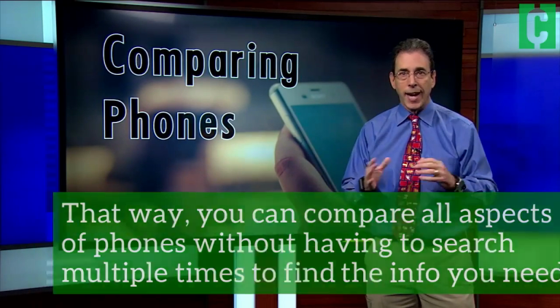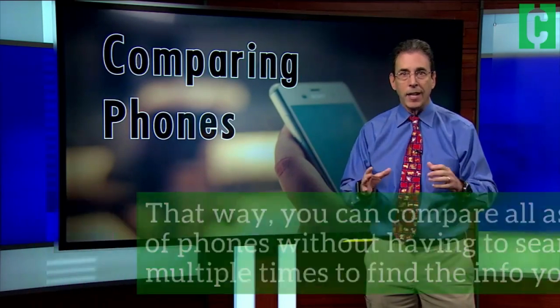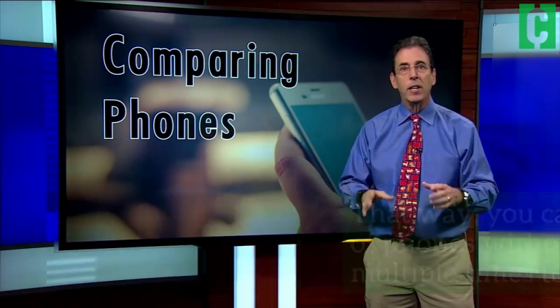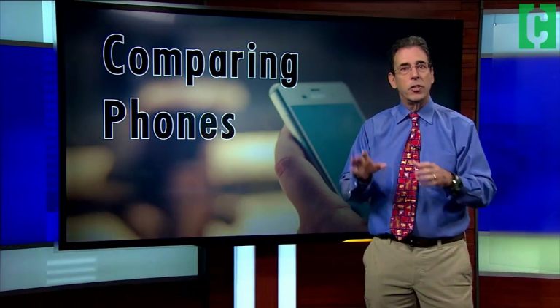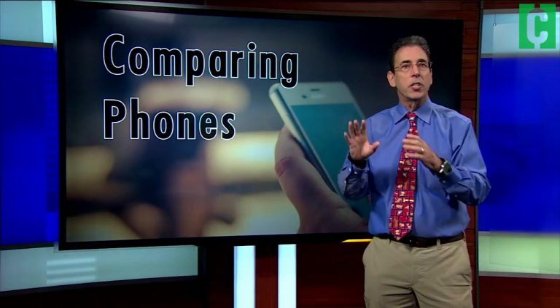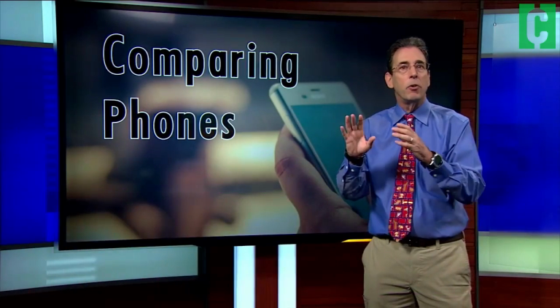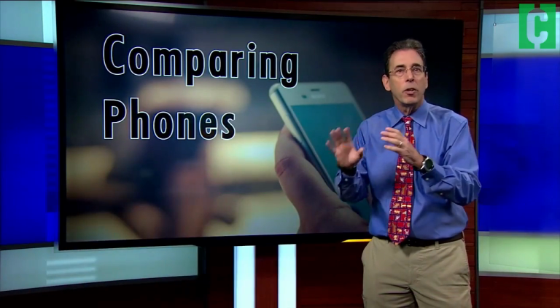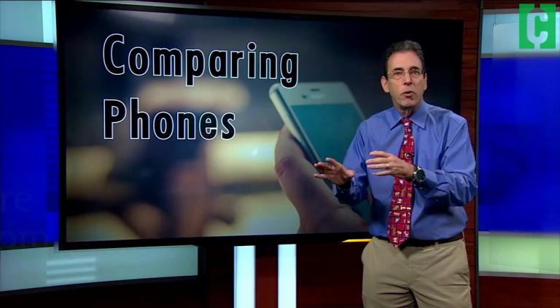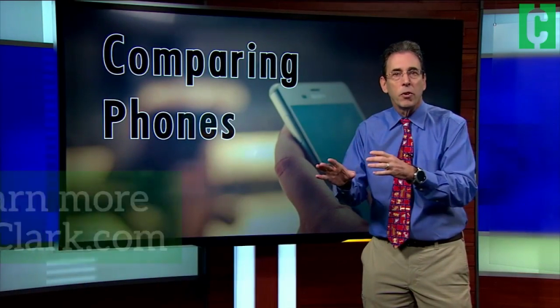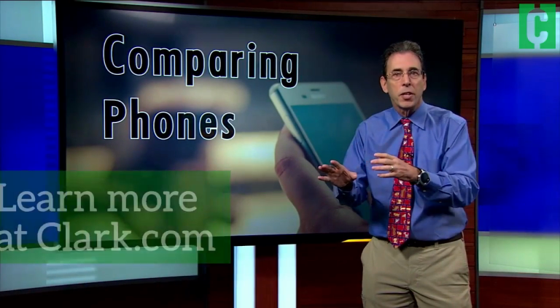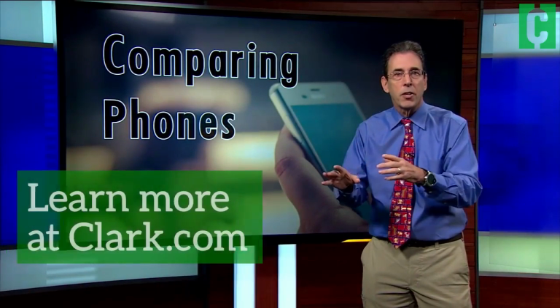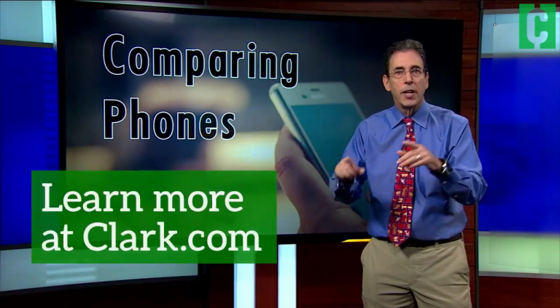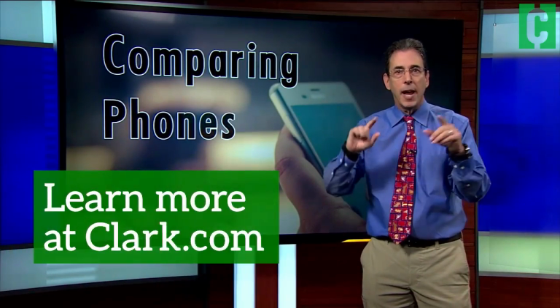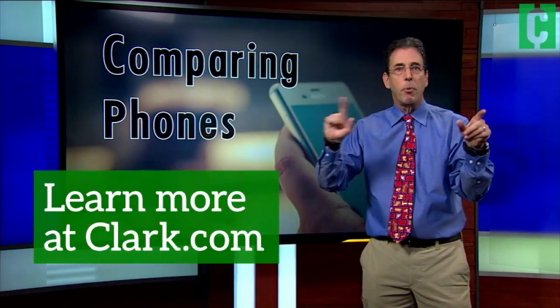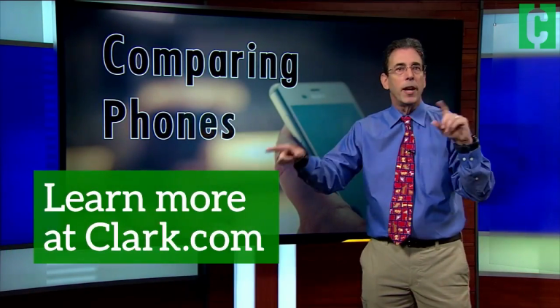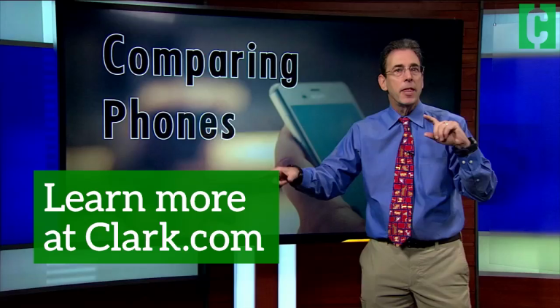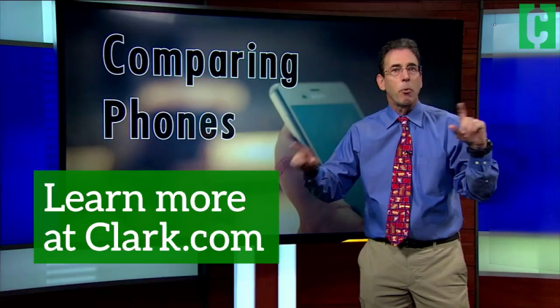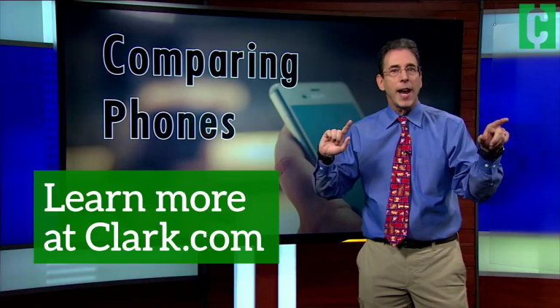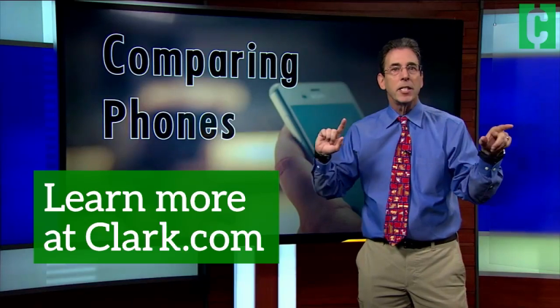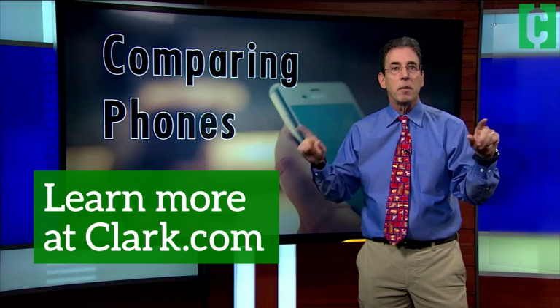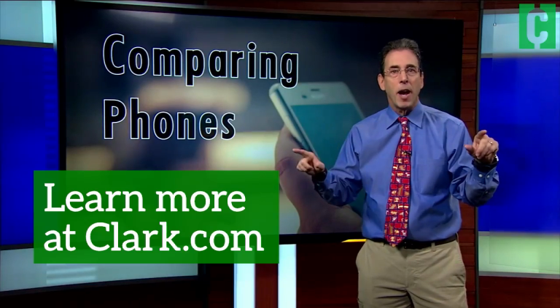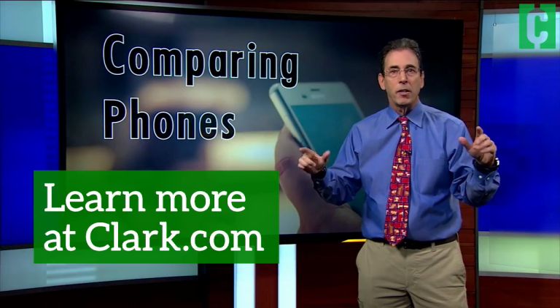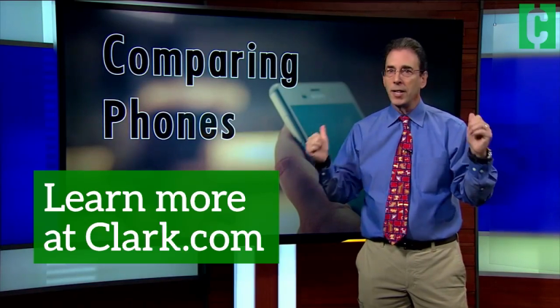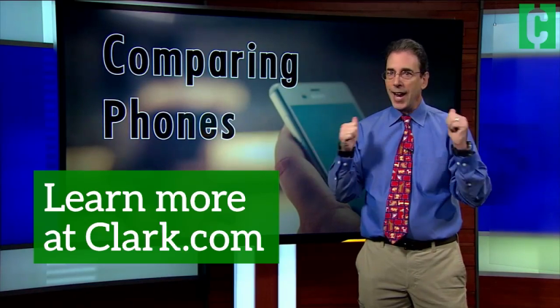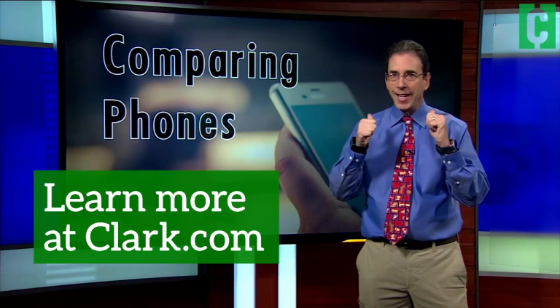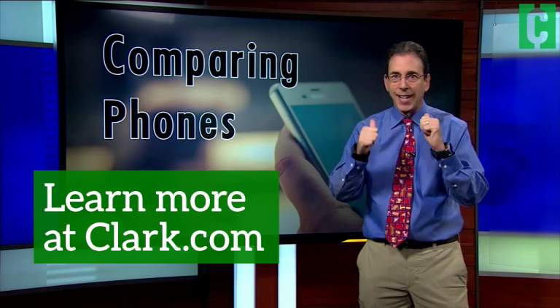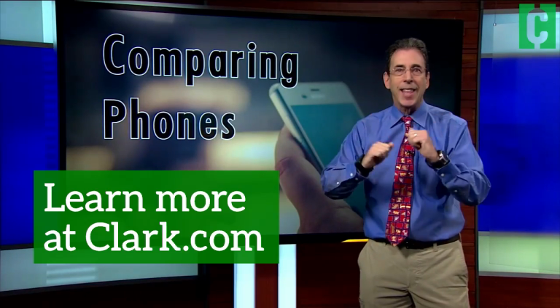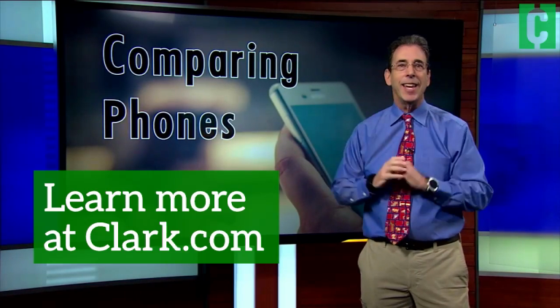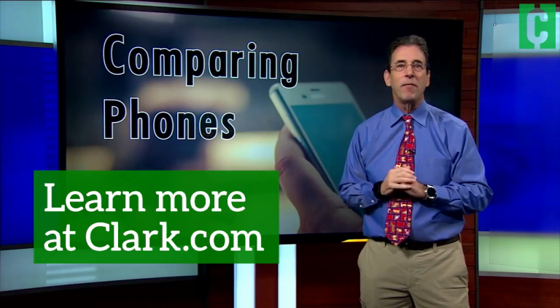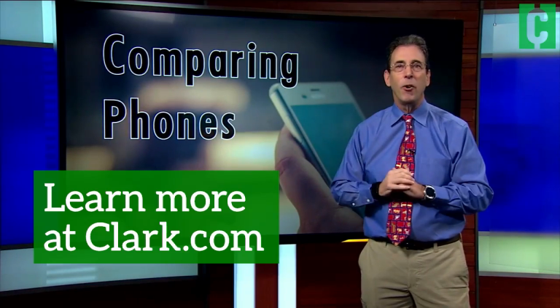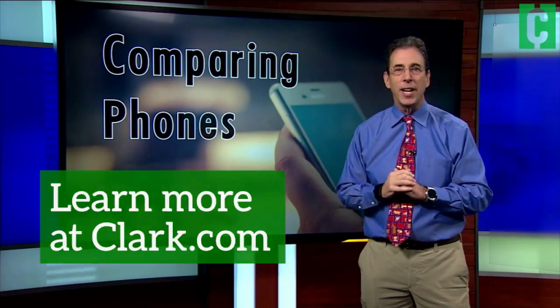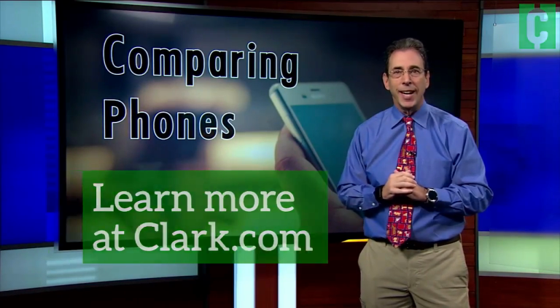Just go do a Google search, put in the brands and the models, and you've got the info you need.